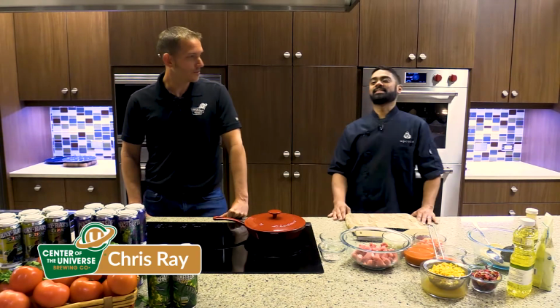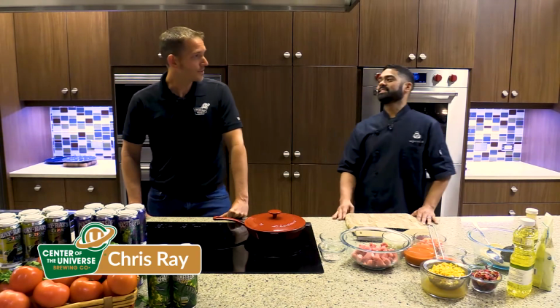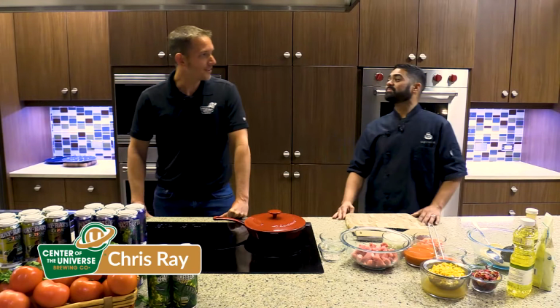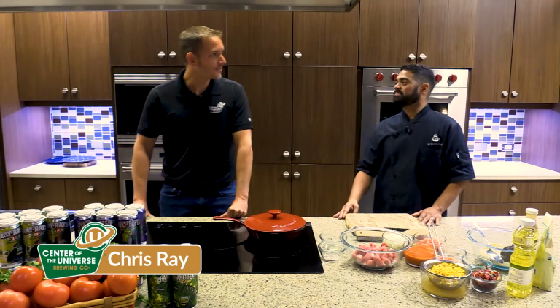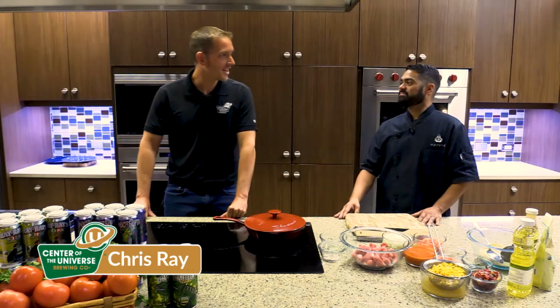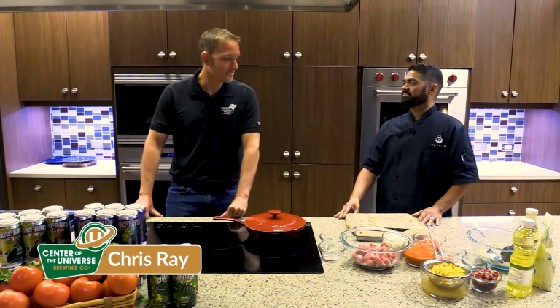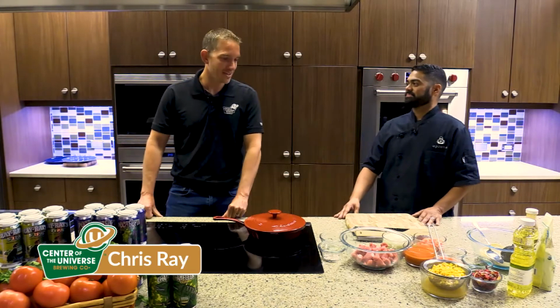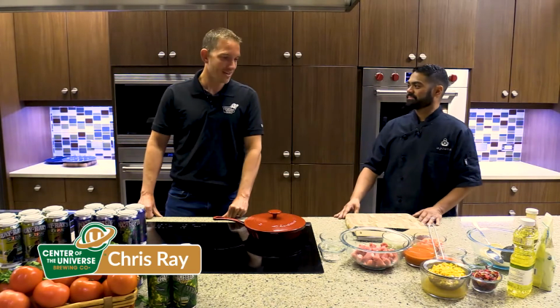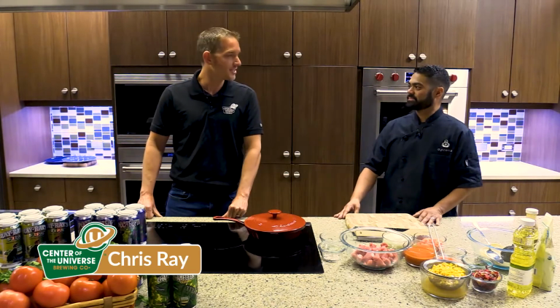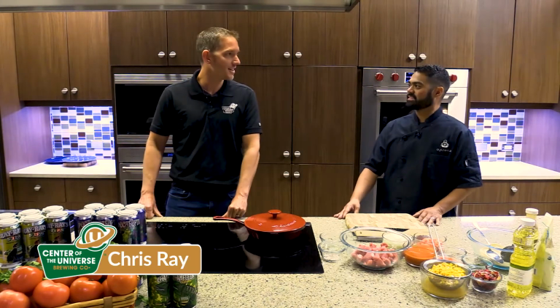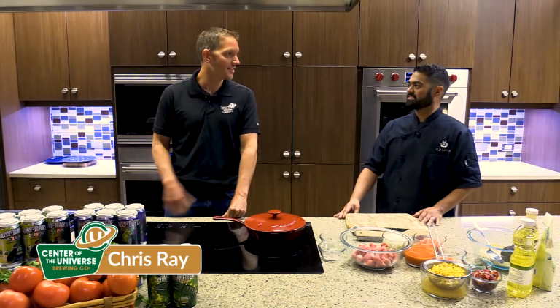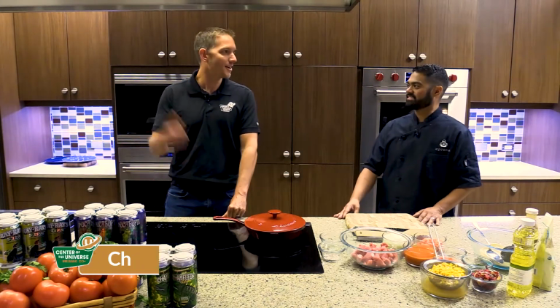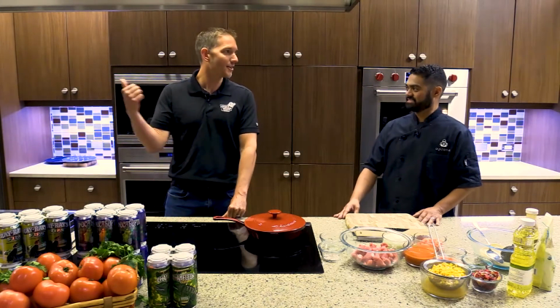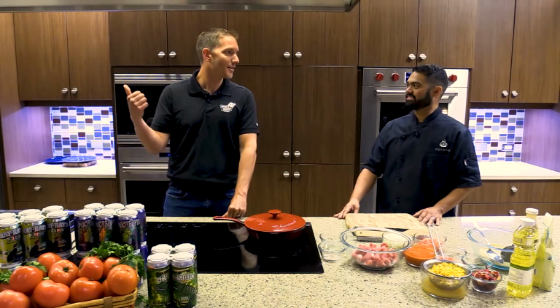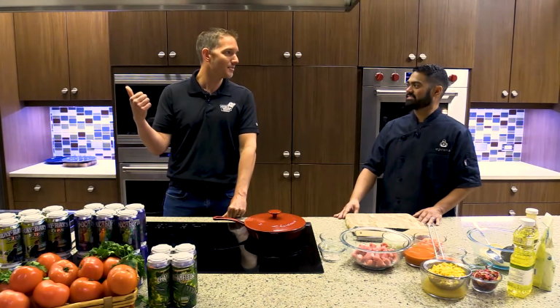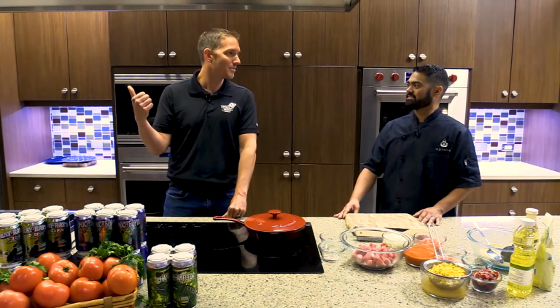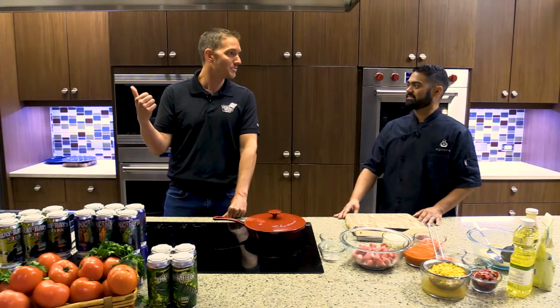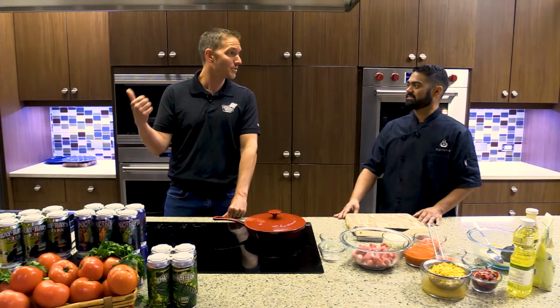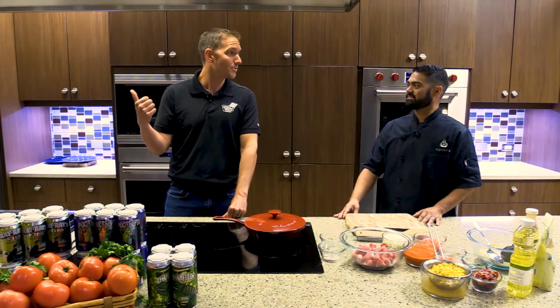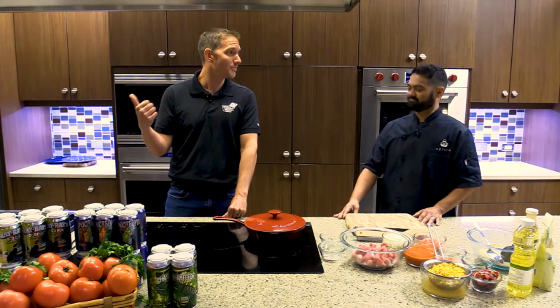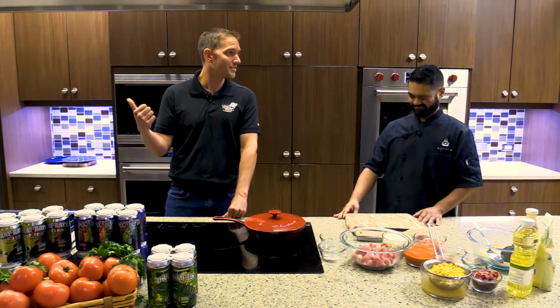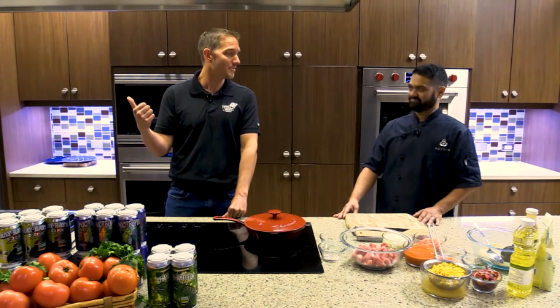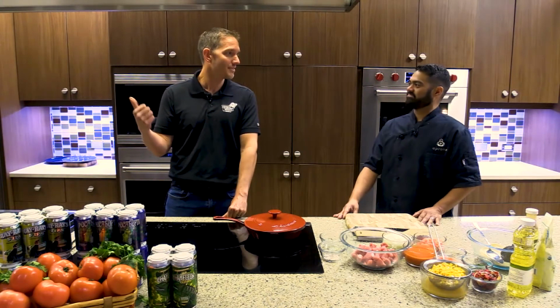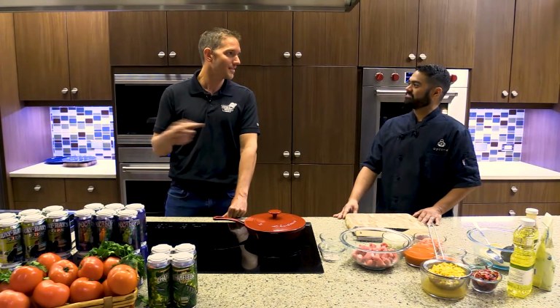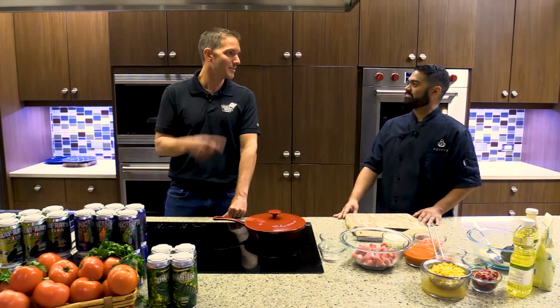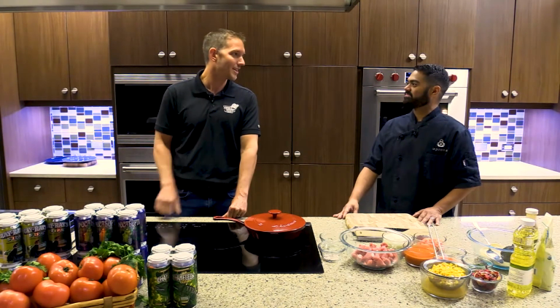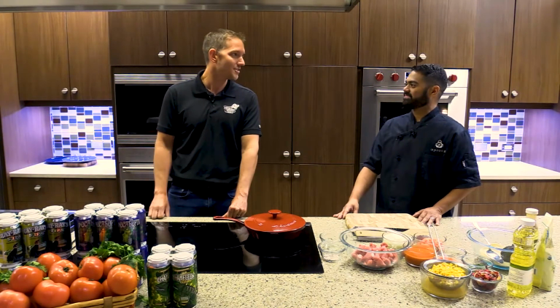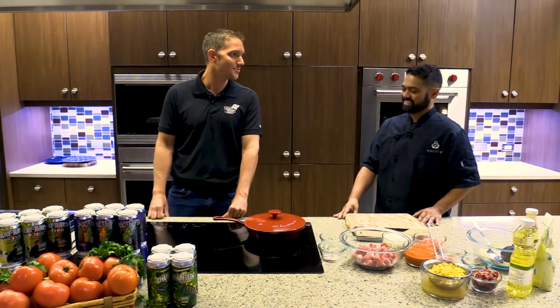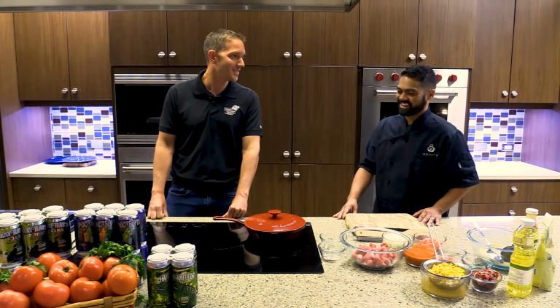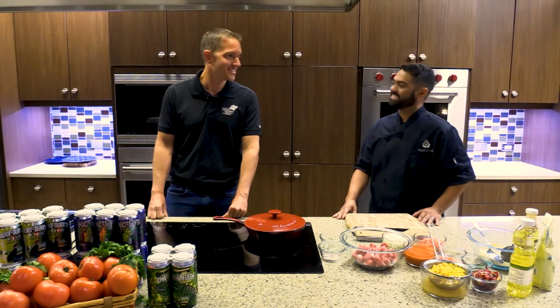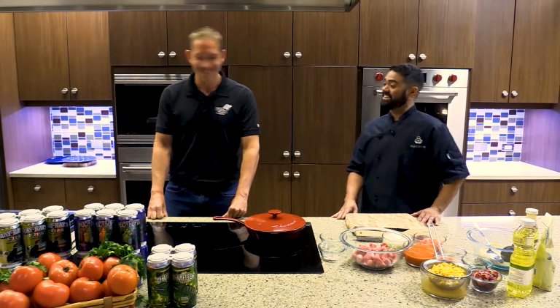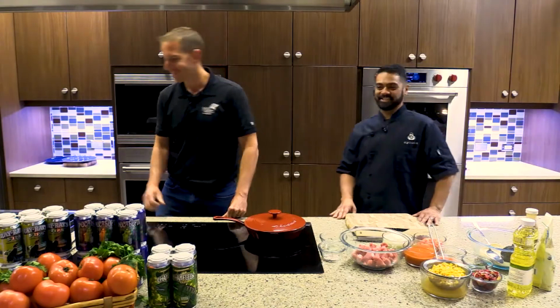Well, Chef, thanks for having me. I'm excited — I'm gonna hit the Publix beer cooler, pick something out, and I'll be back in just a few minutes.